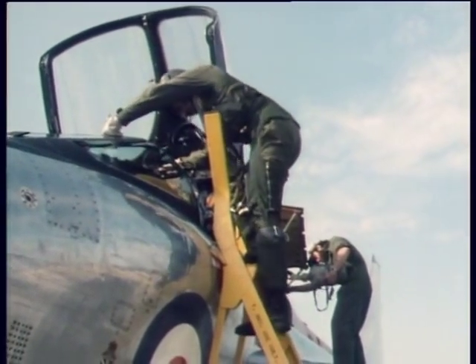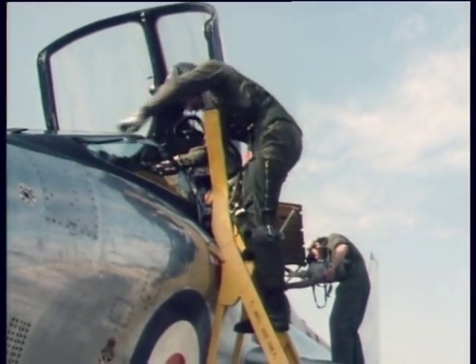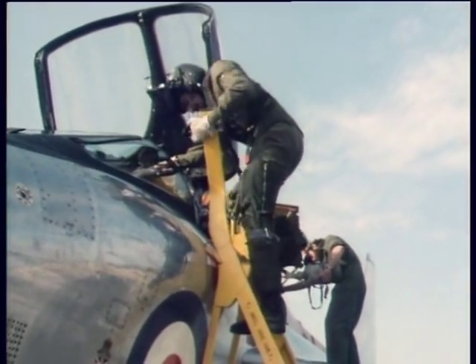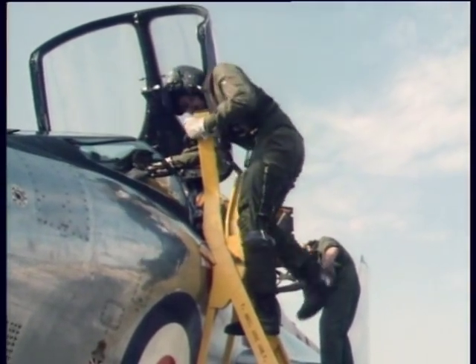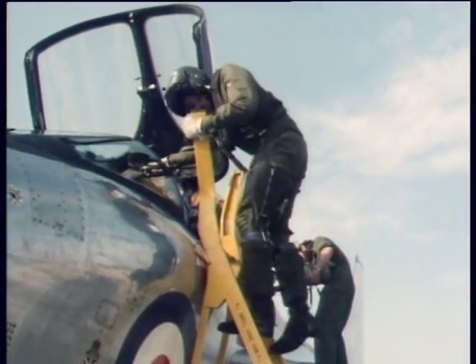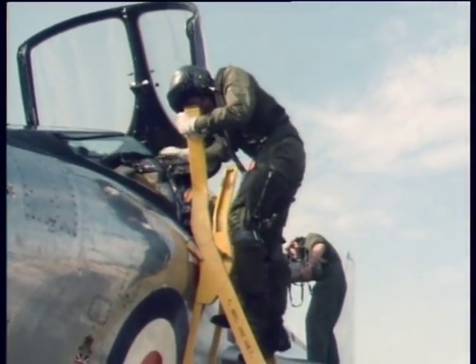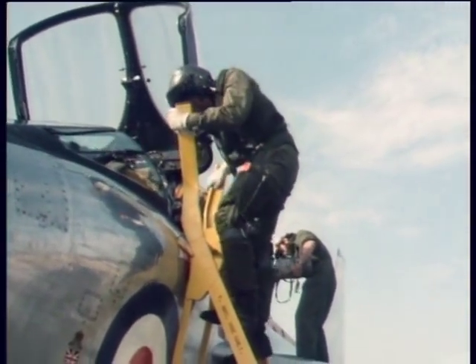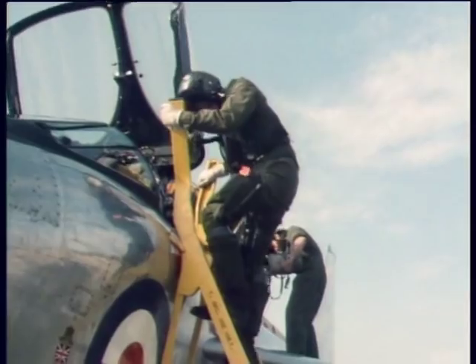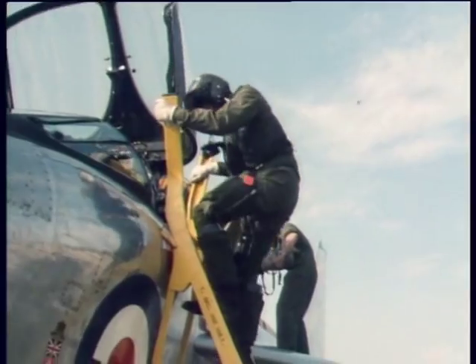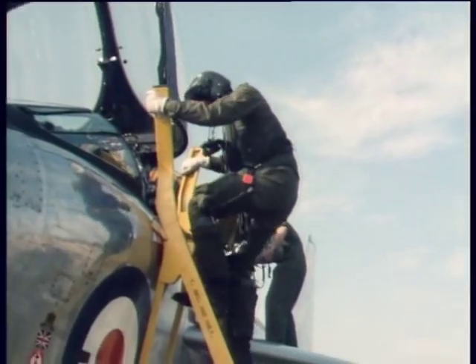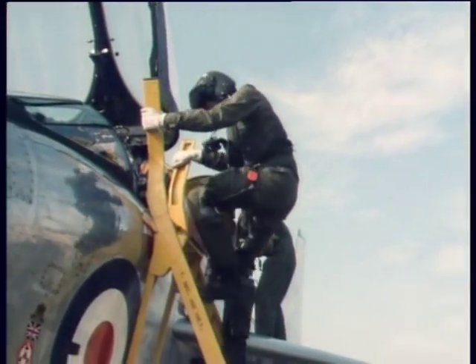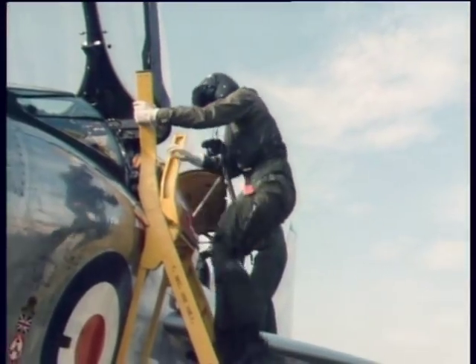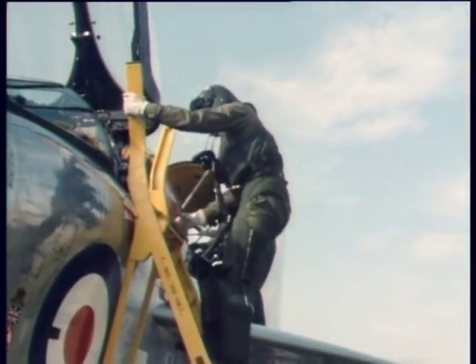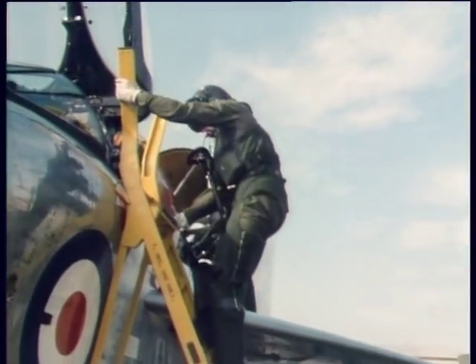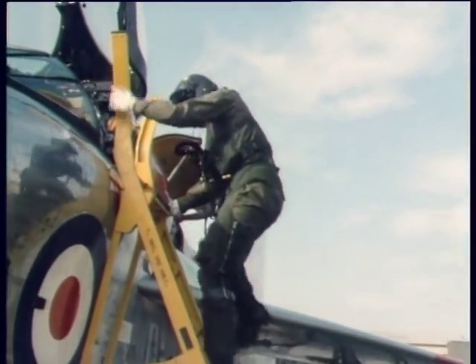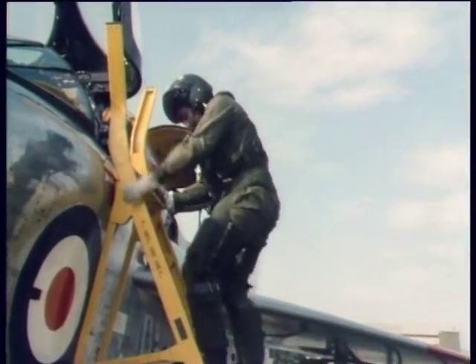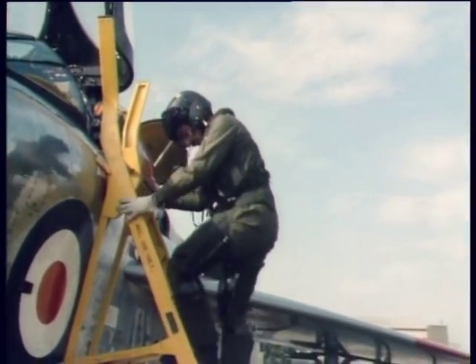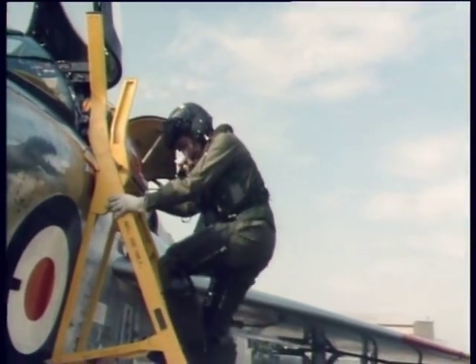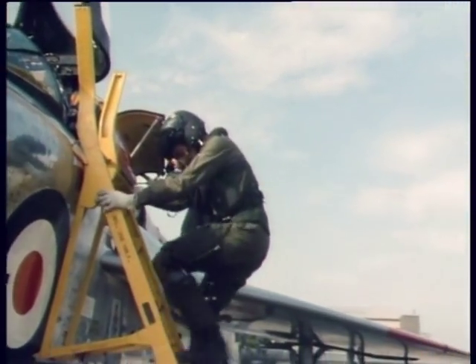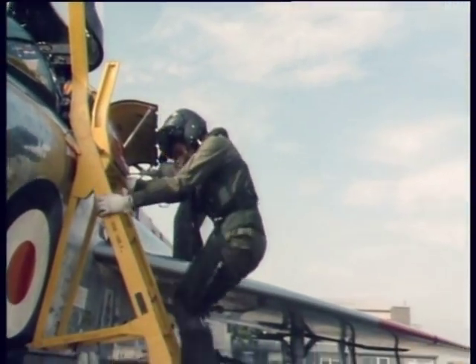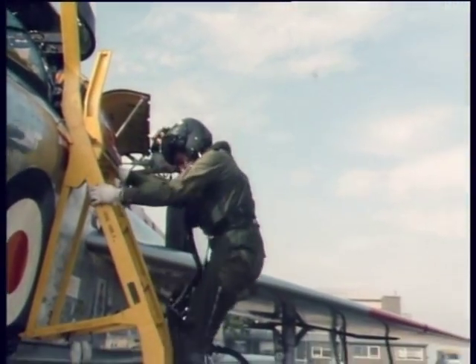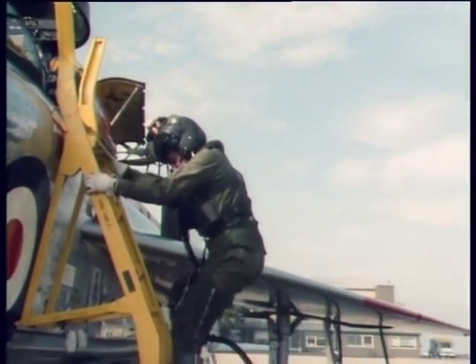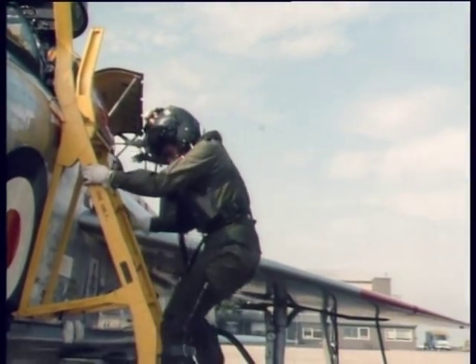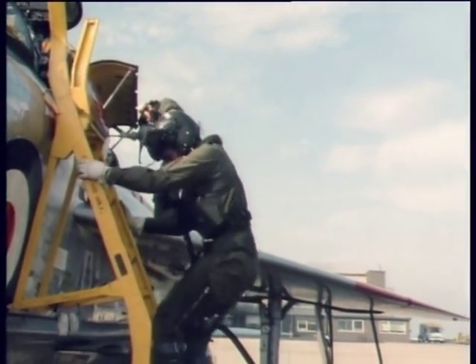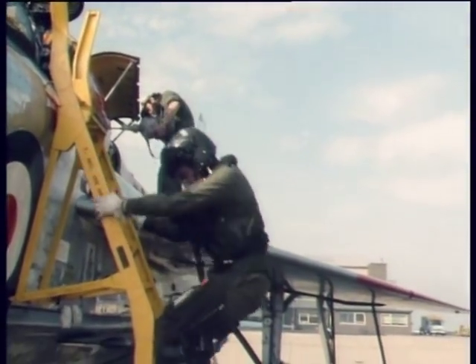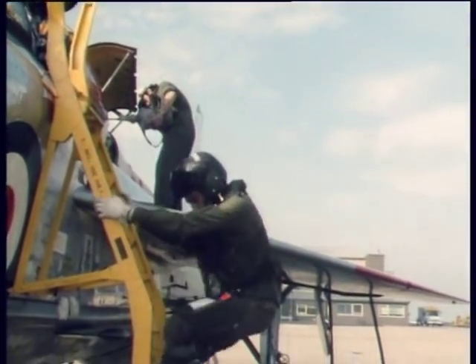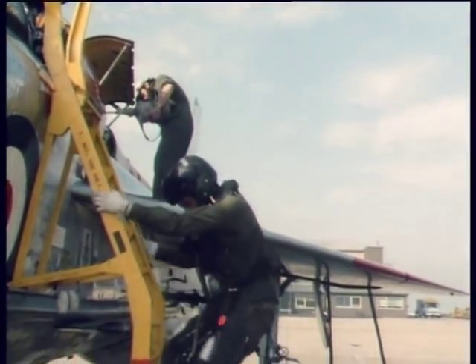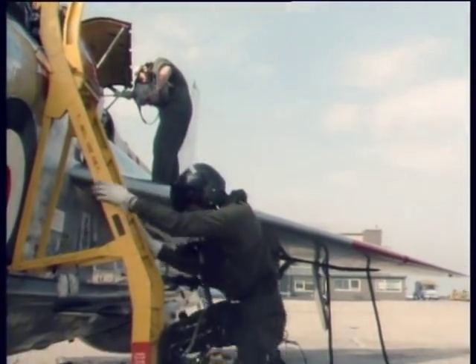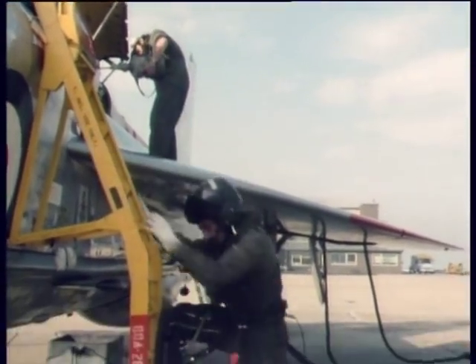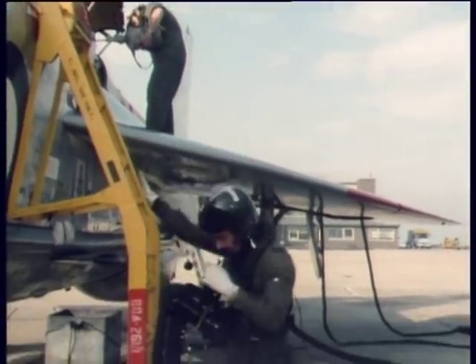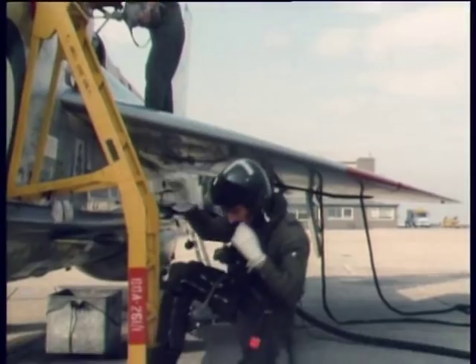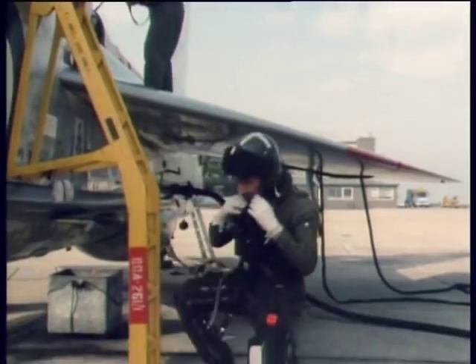Although the Lightning is a difficult aircraft to maintain, being non-standard, they hope to keep this one airworthy for some years yet.